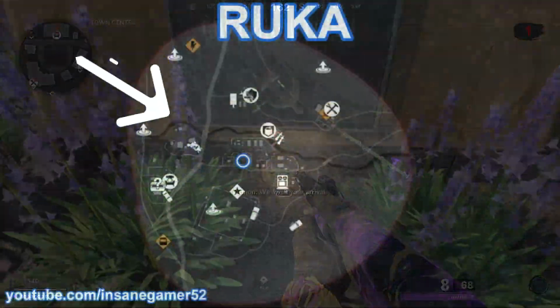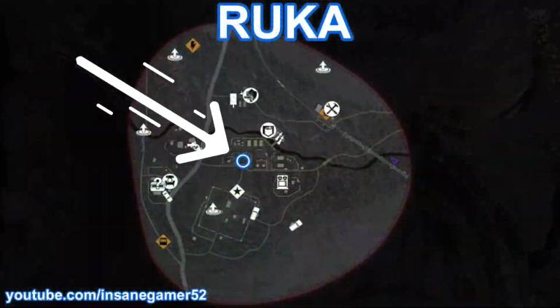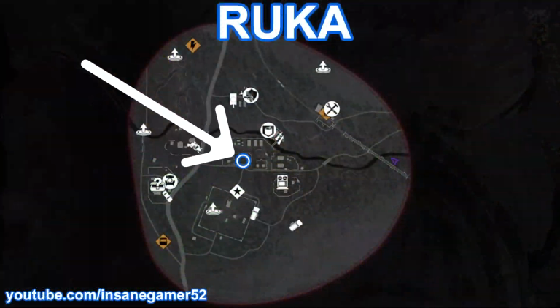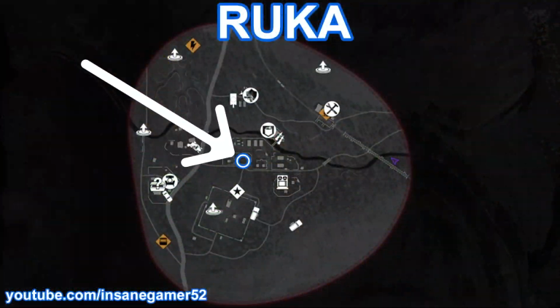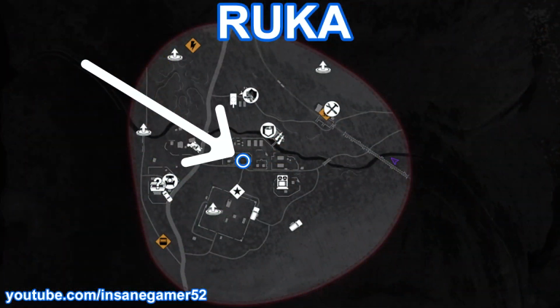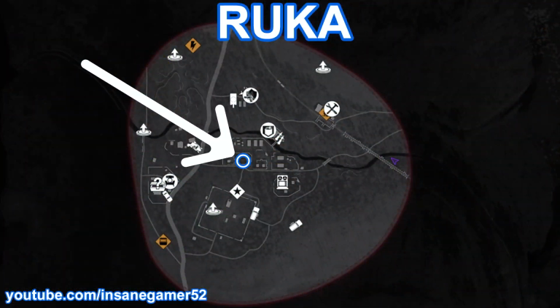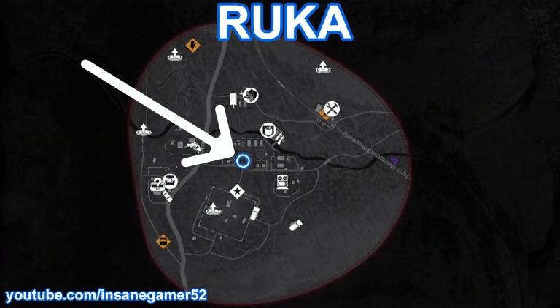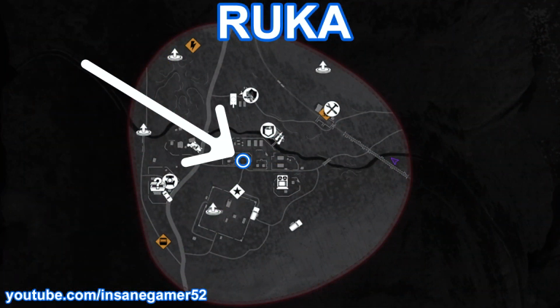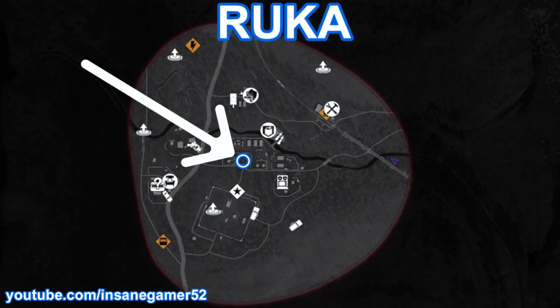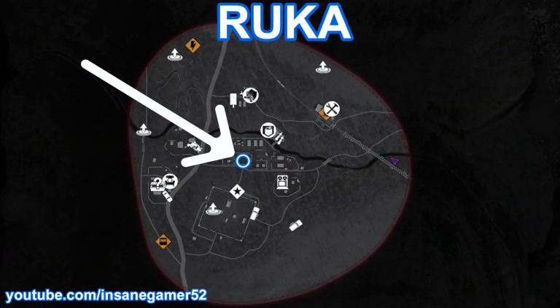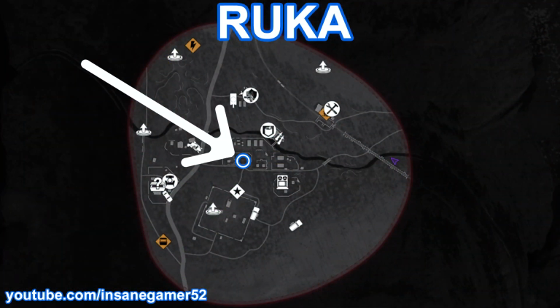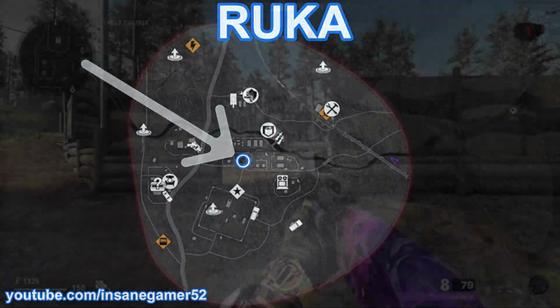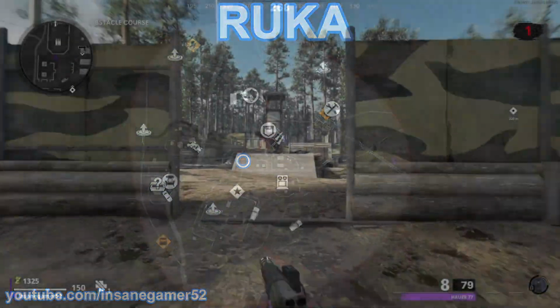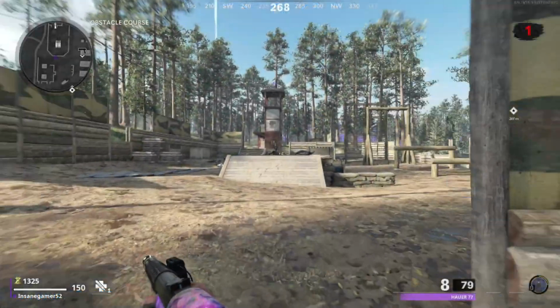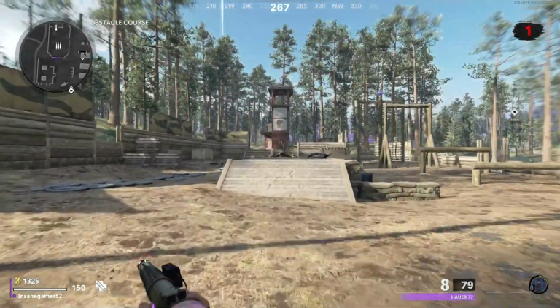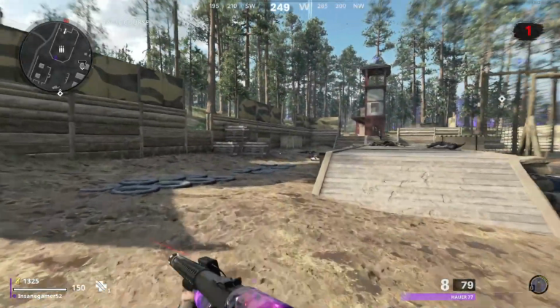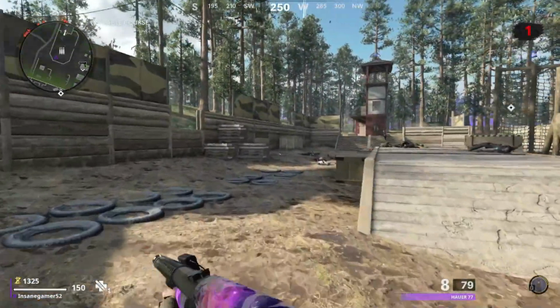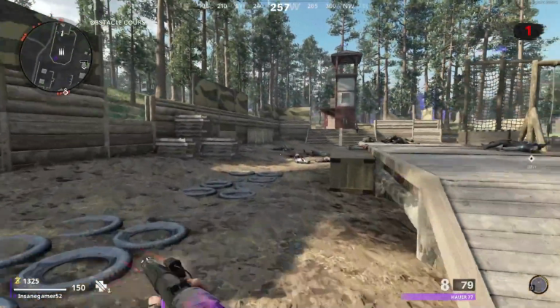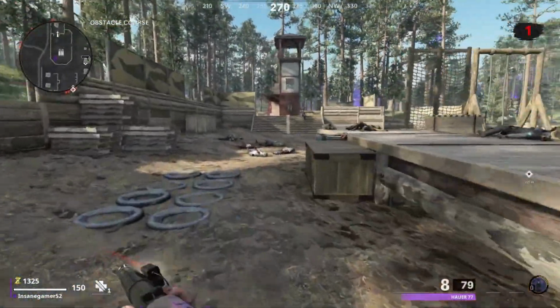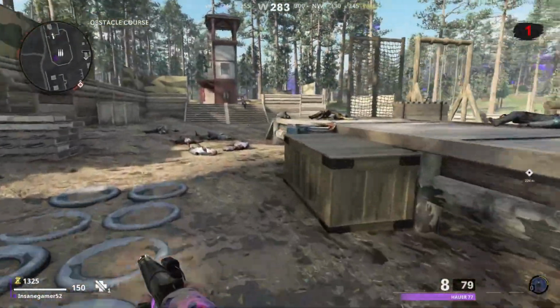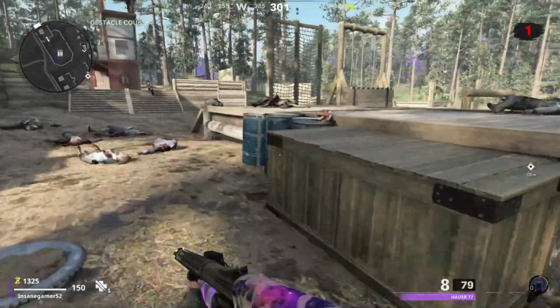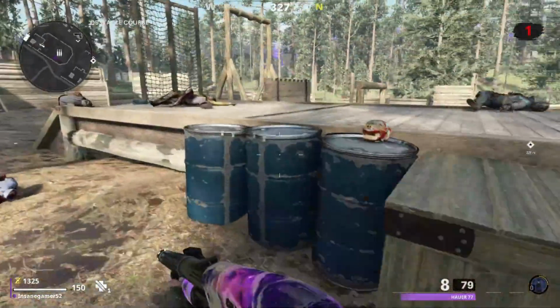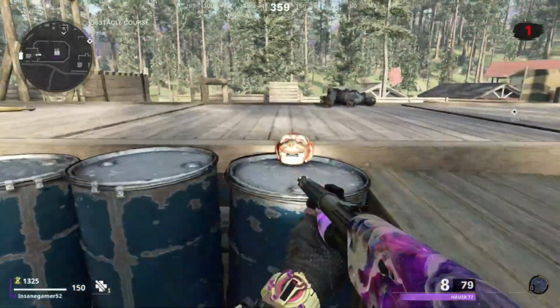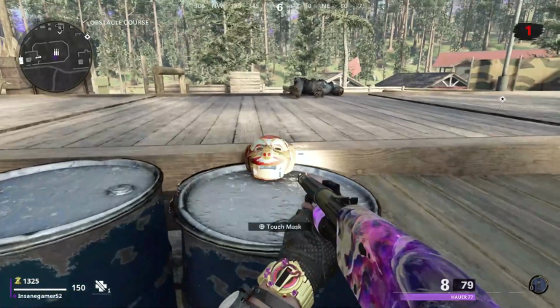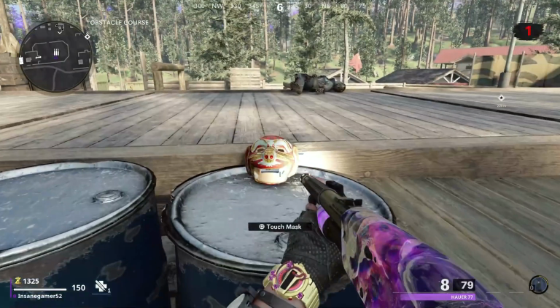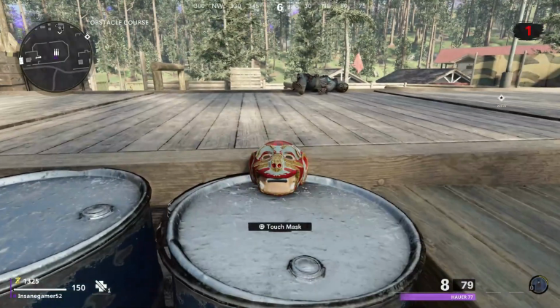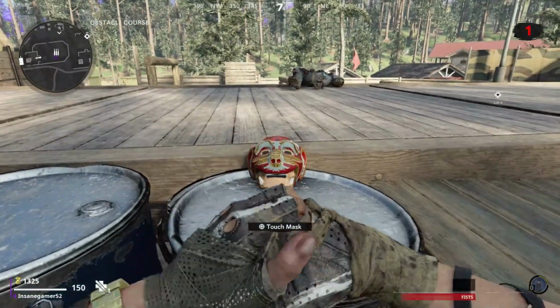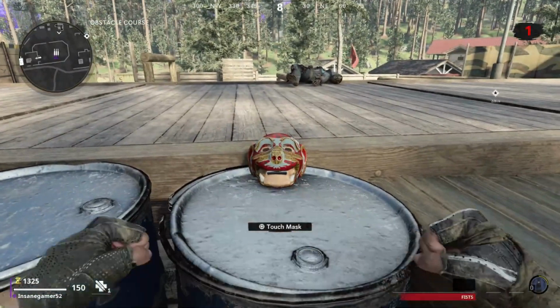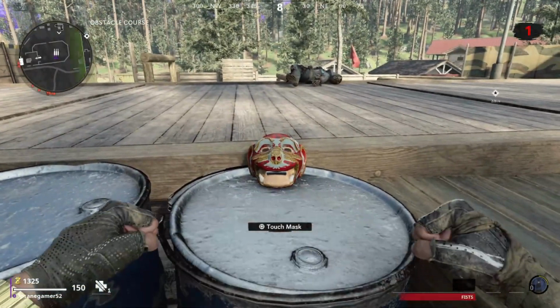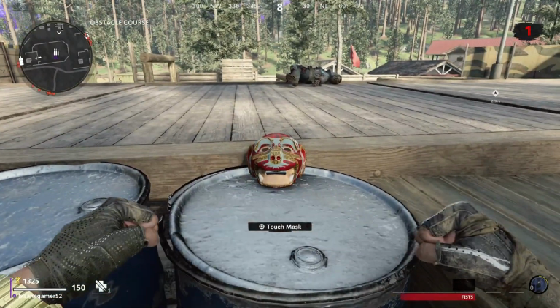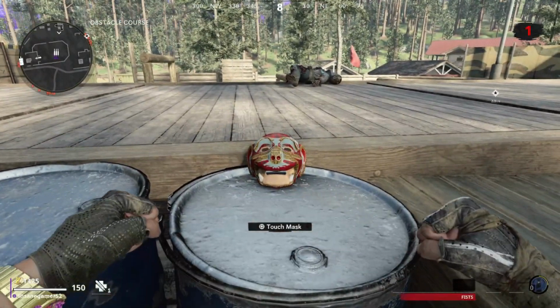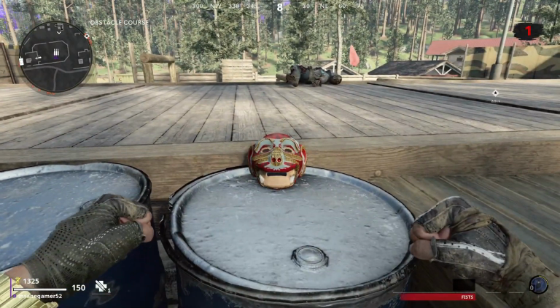Here's where to find the Monkey Mask on Ruka. Head to the obstacle course area, and it will be on top of this barrel right next to the stage.